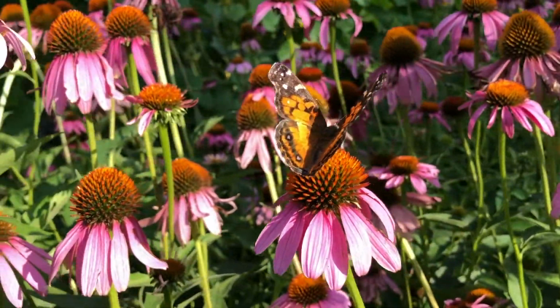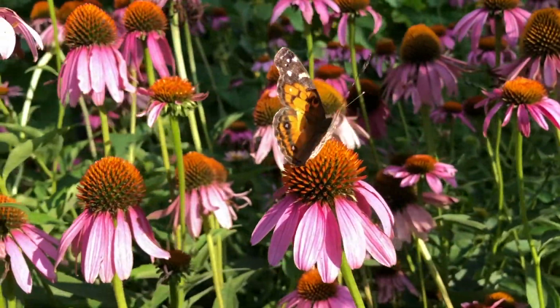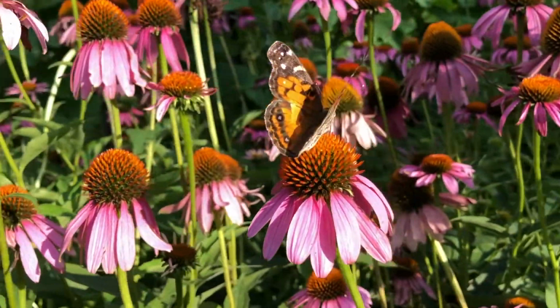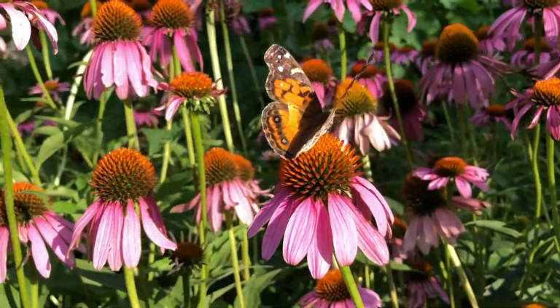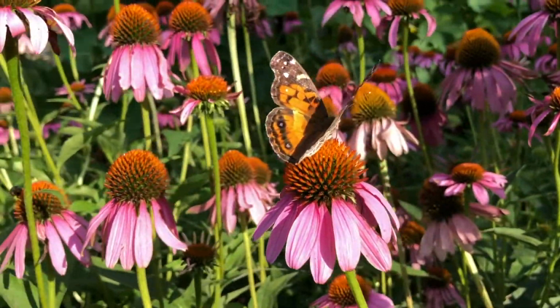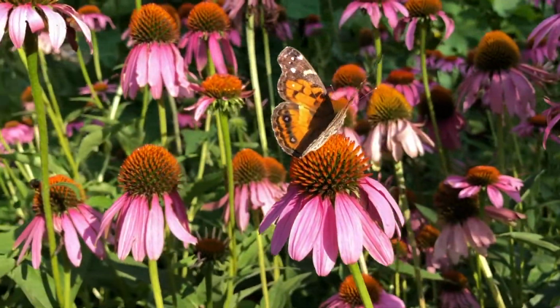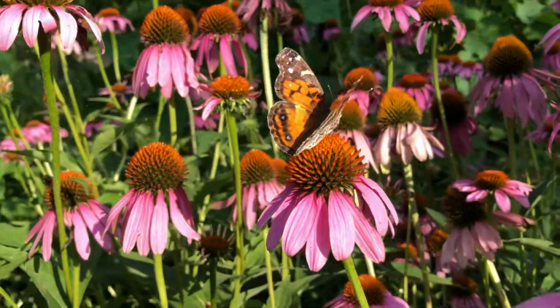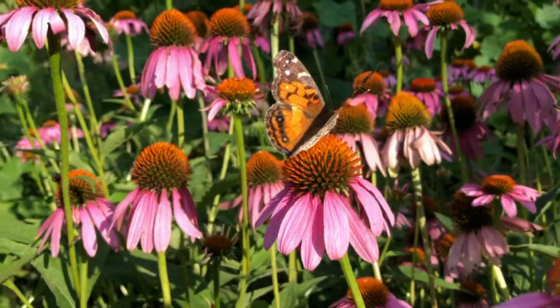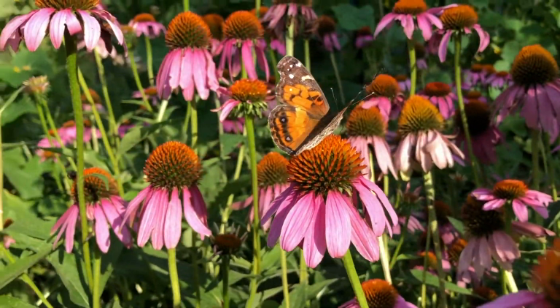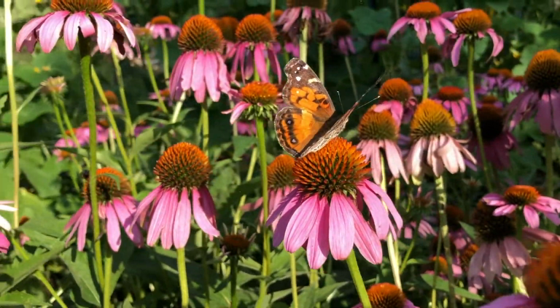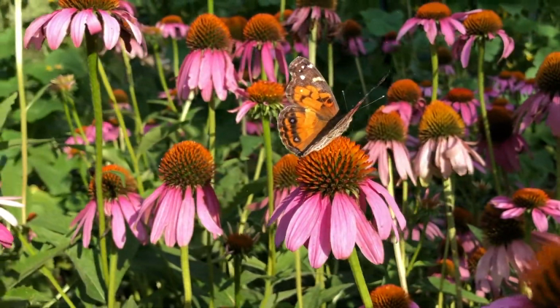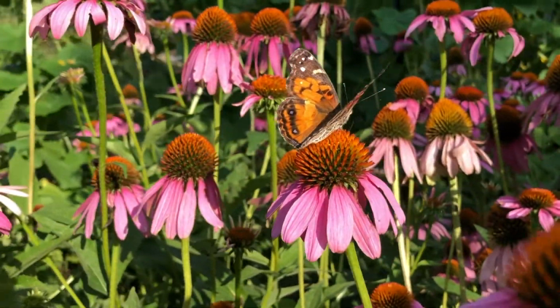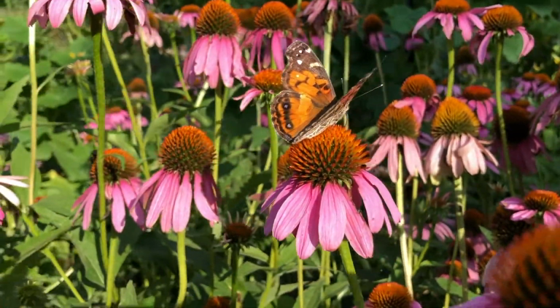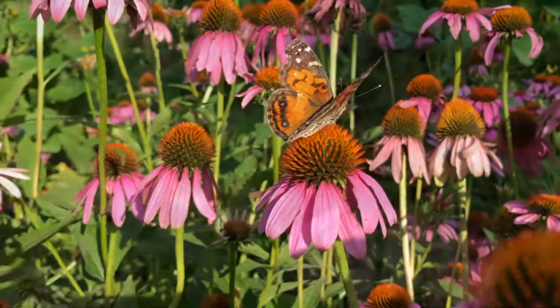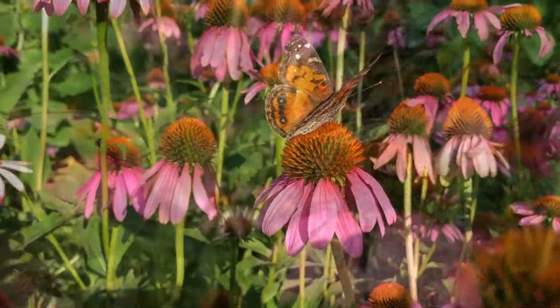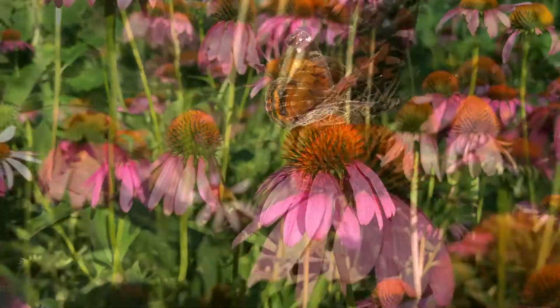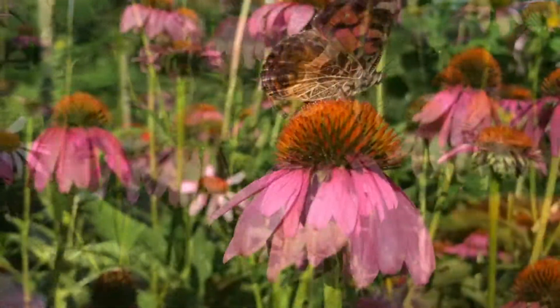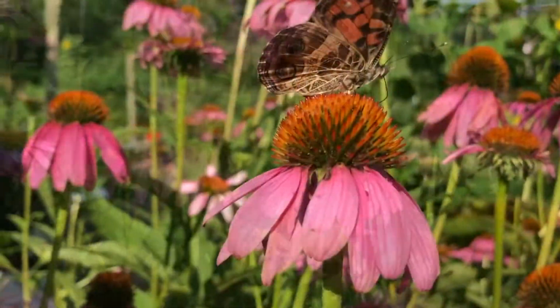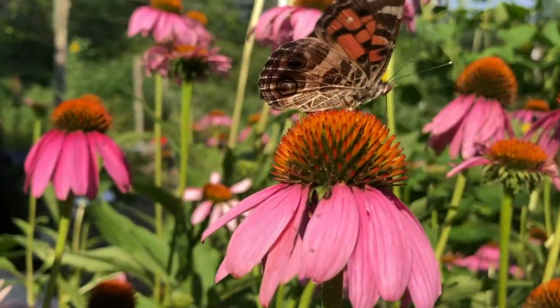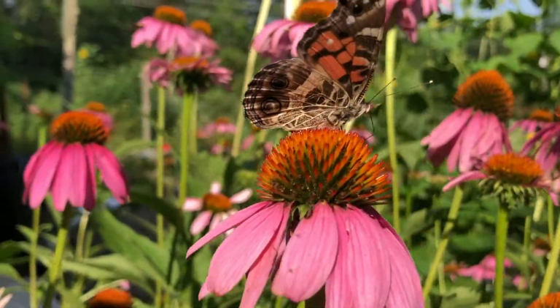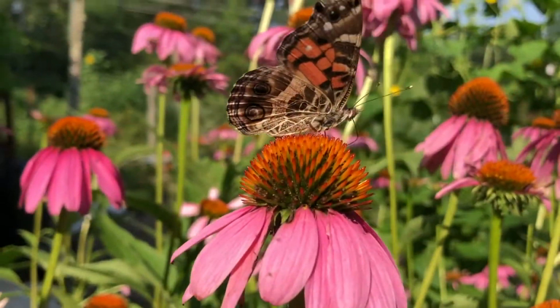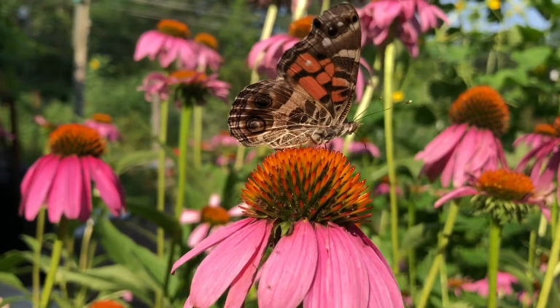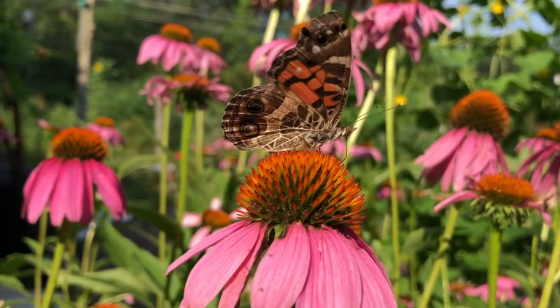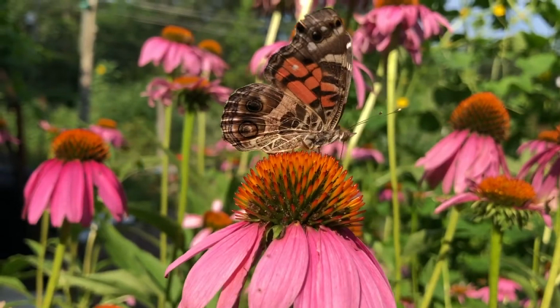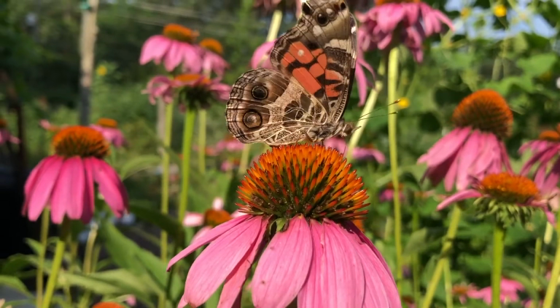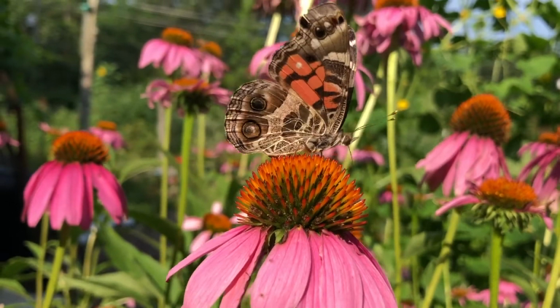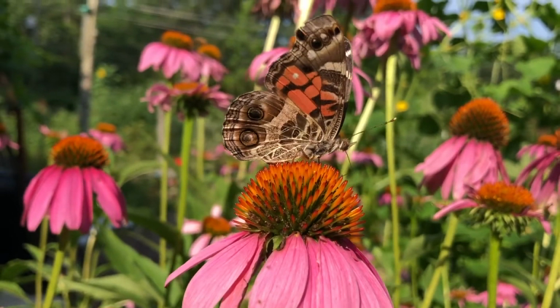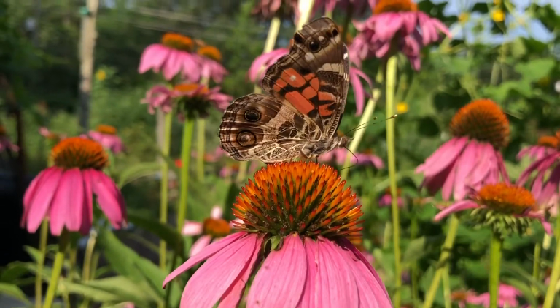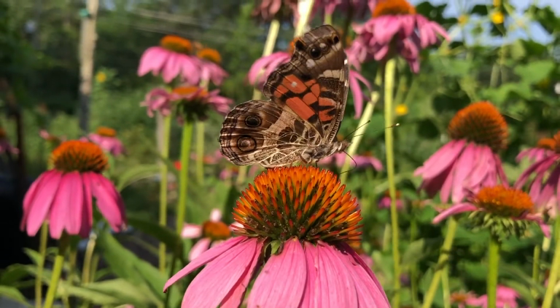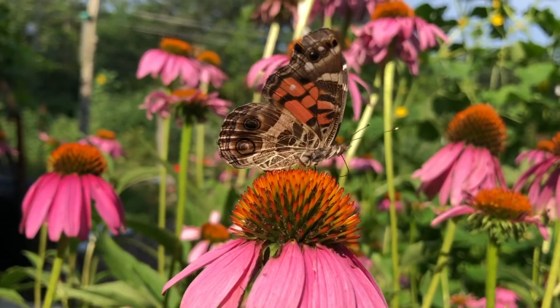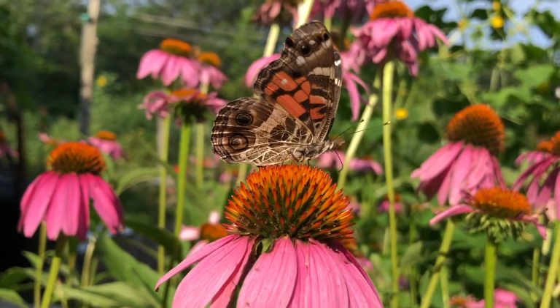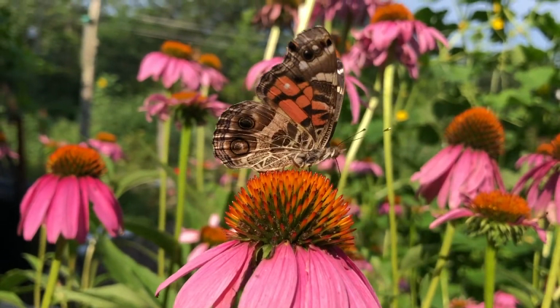If you'd like to help local wildlife and create your own native pollinator garden, scan the link below for a guide.